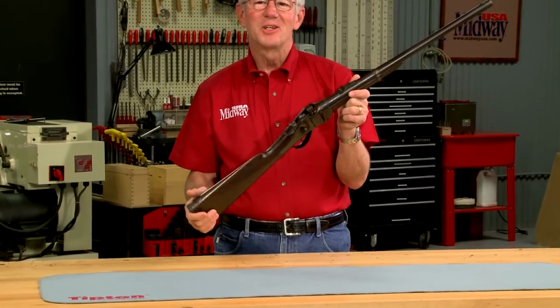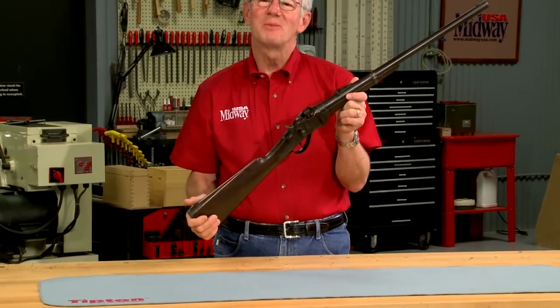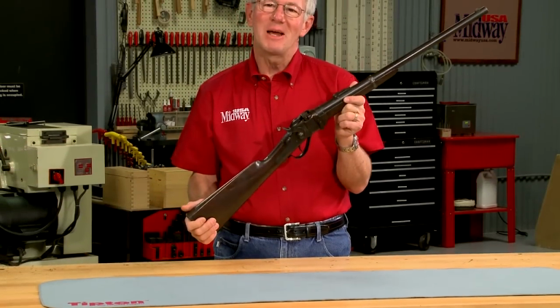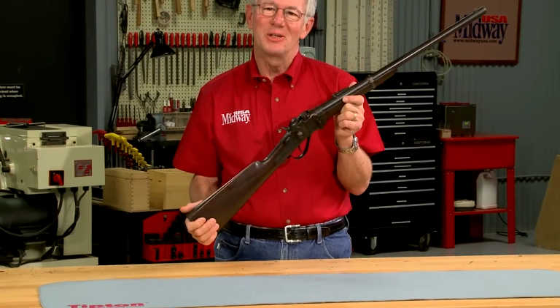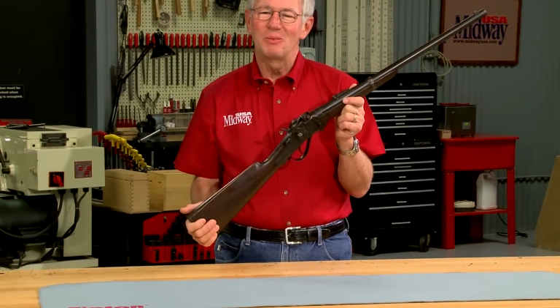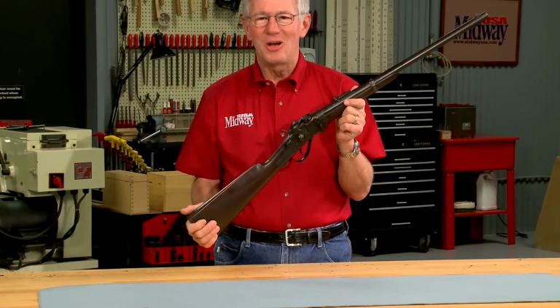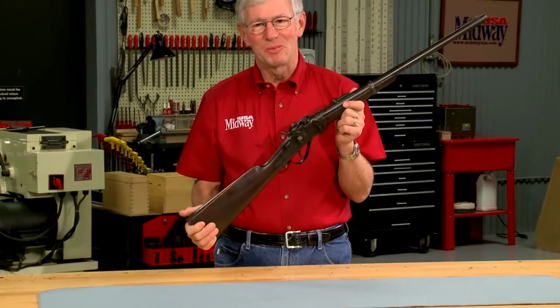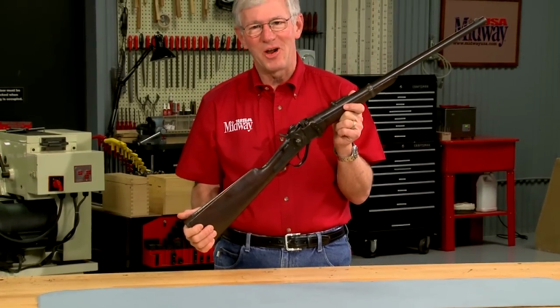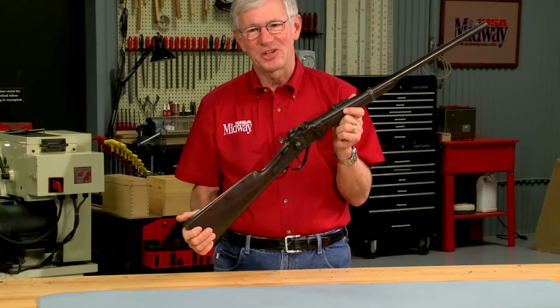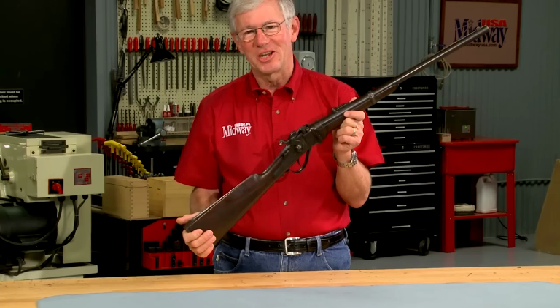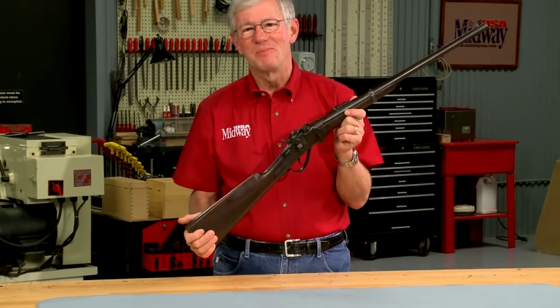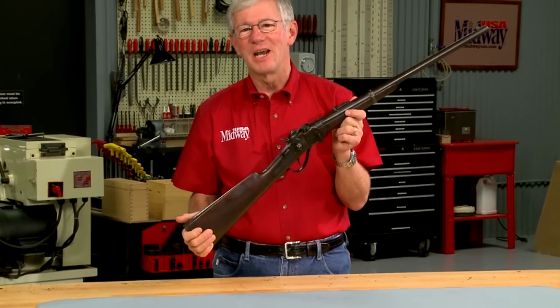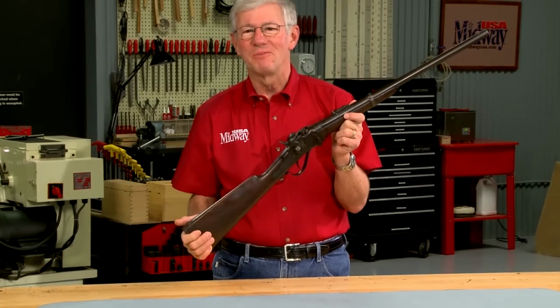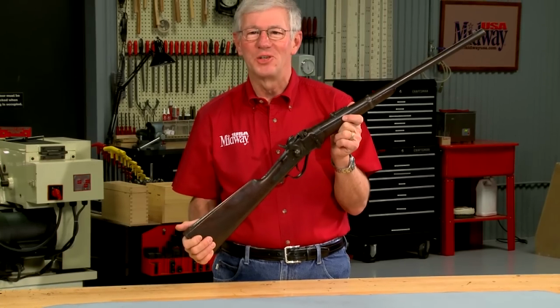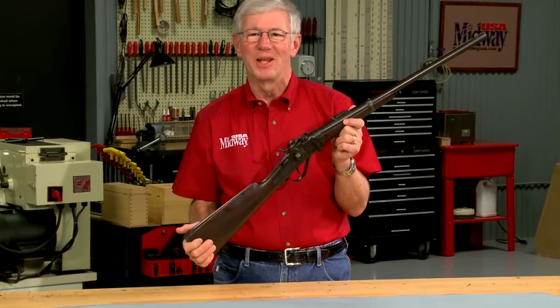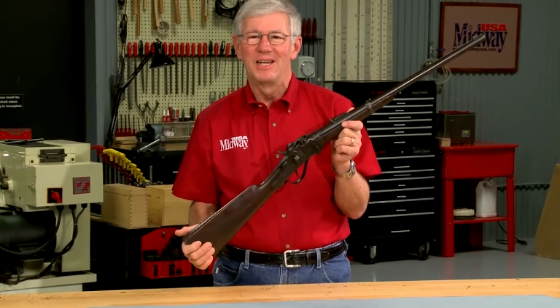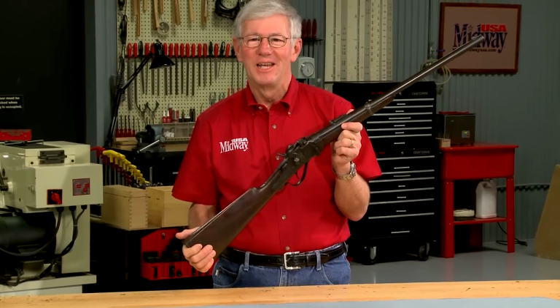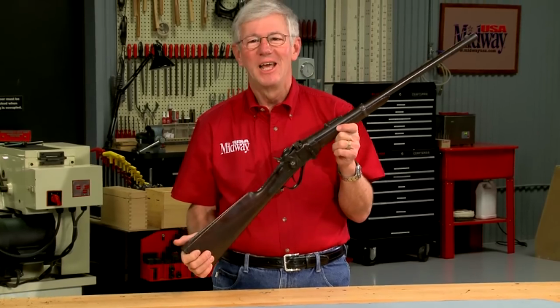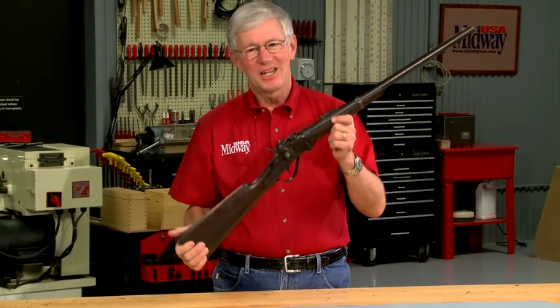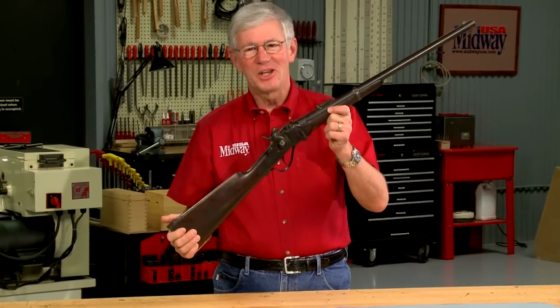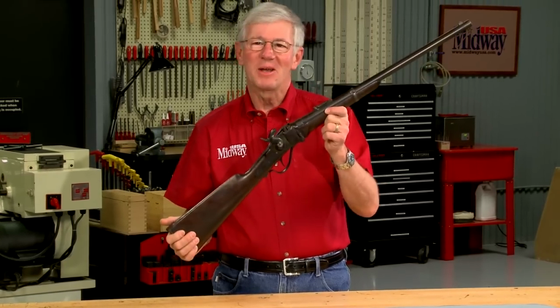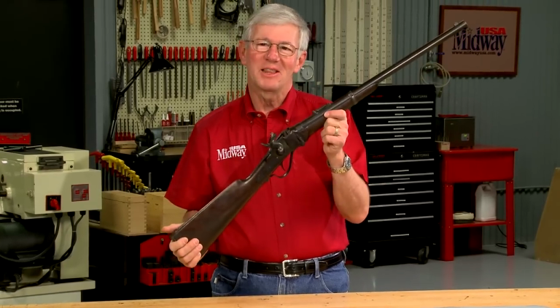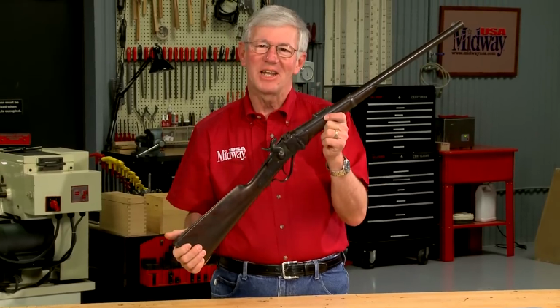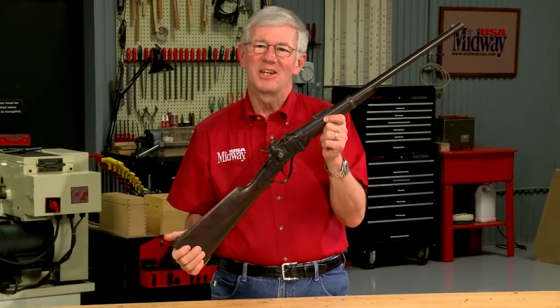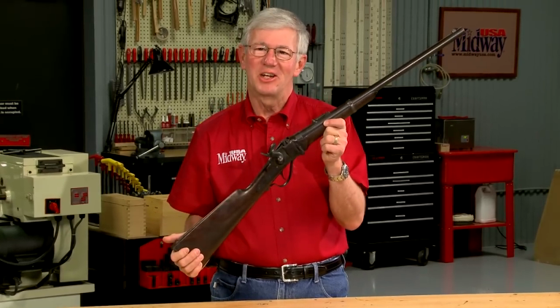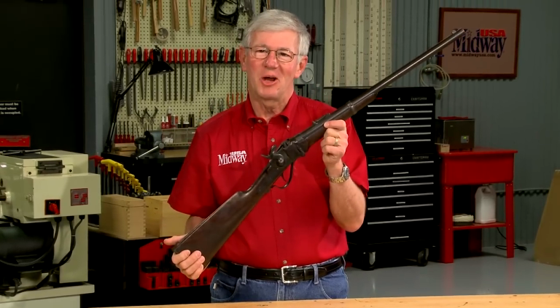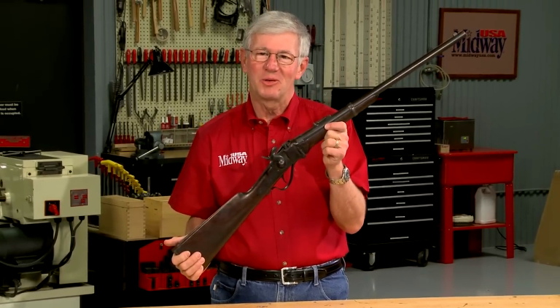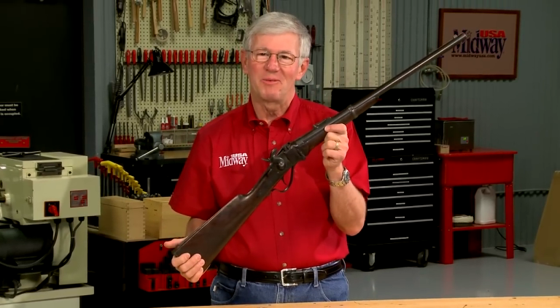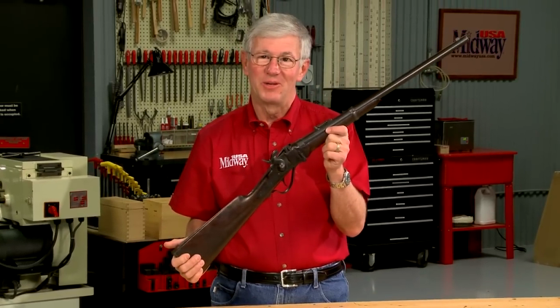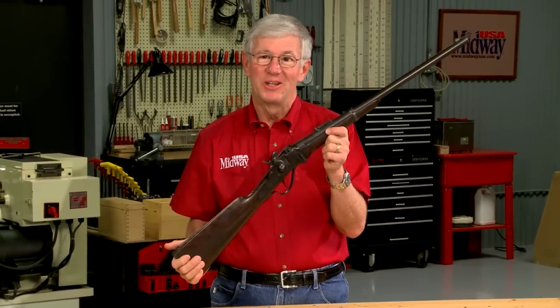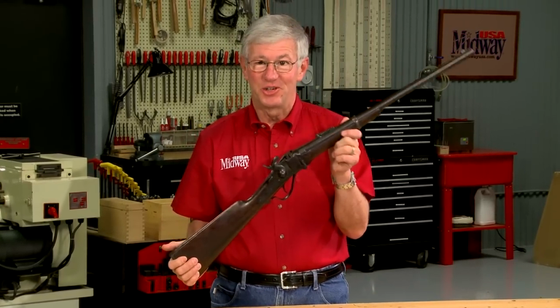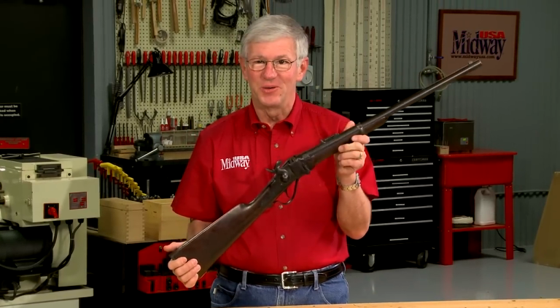Sometimes the smallest parts can keep a gun from shooting. Let's see if we can get this antique Sharps rifle to shoot.